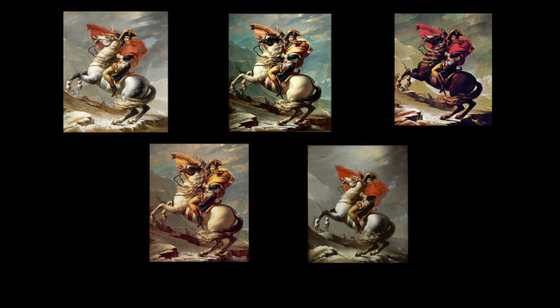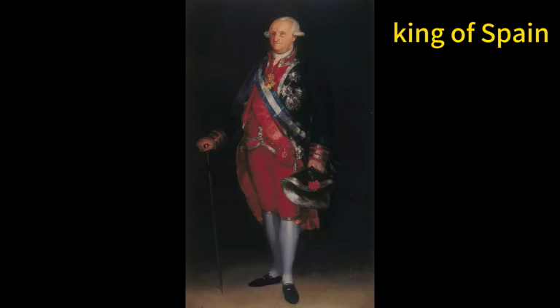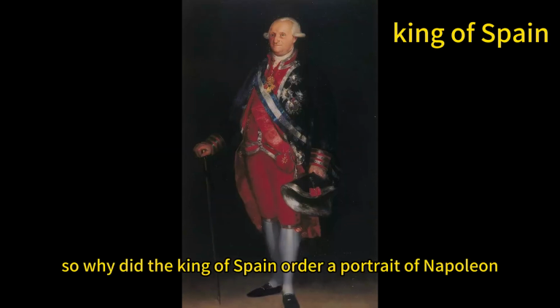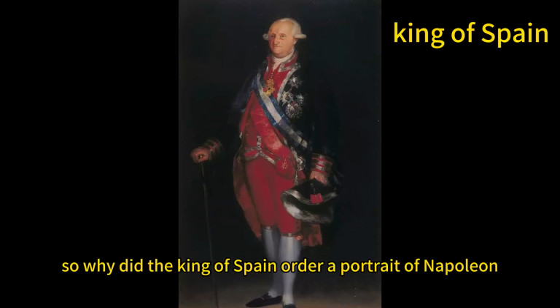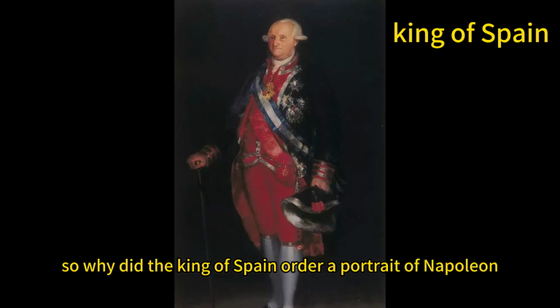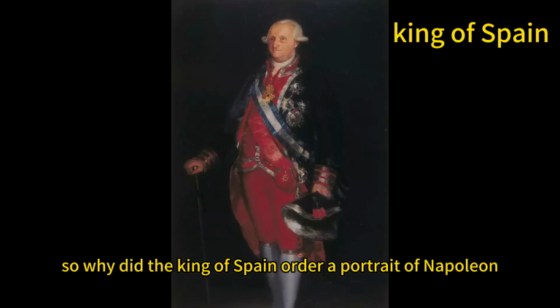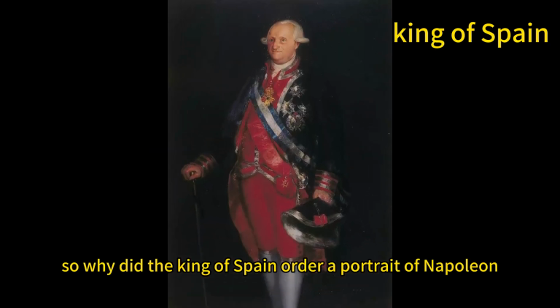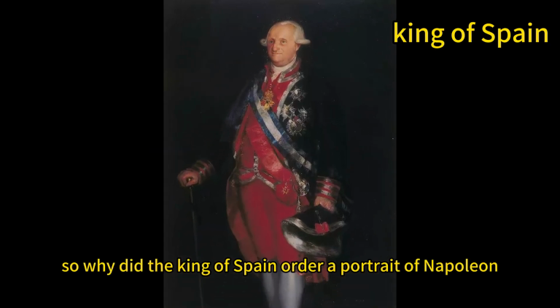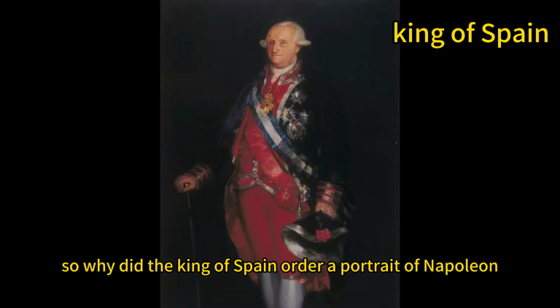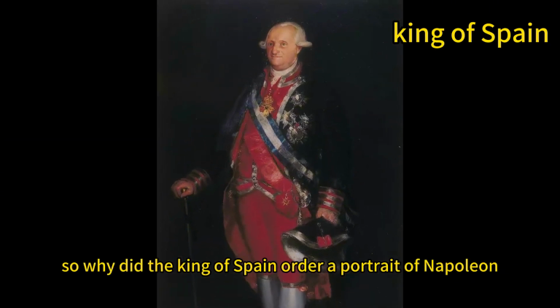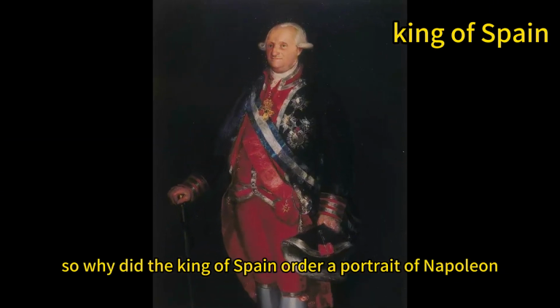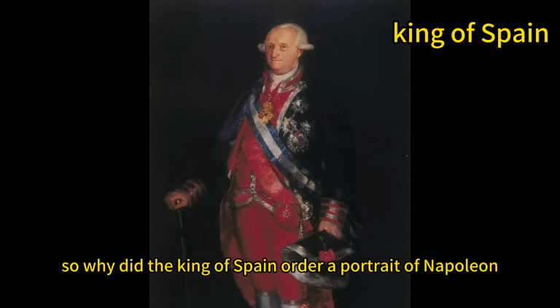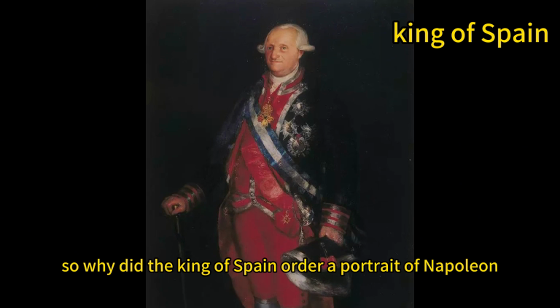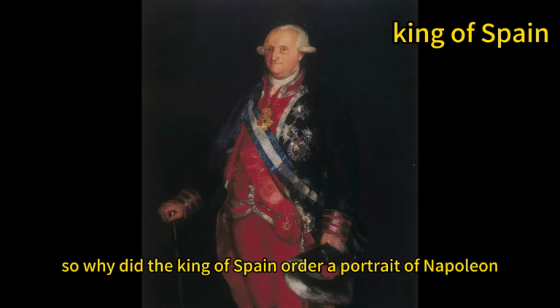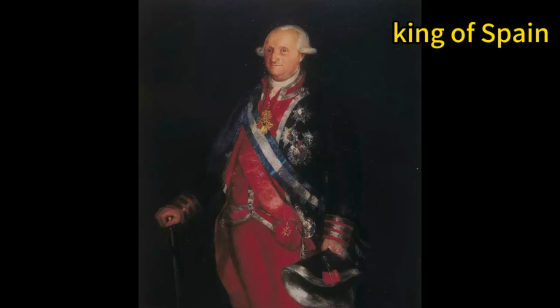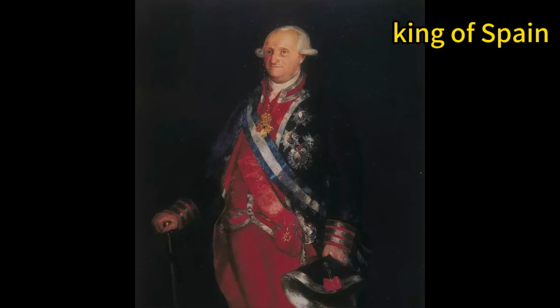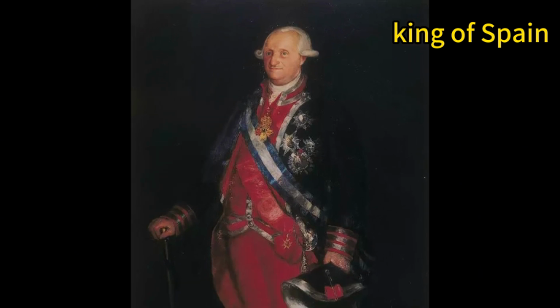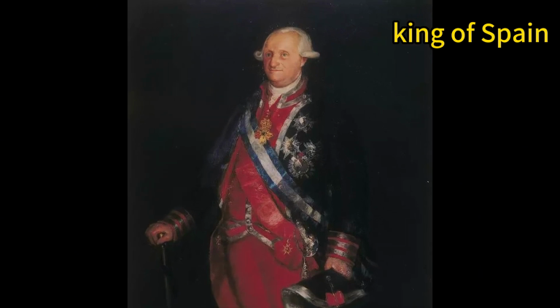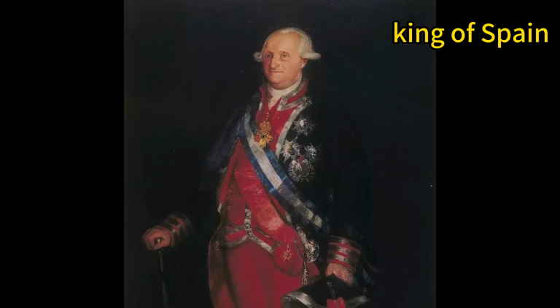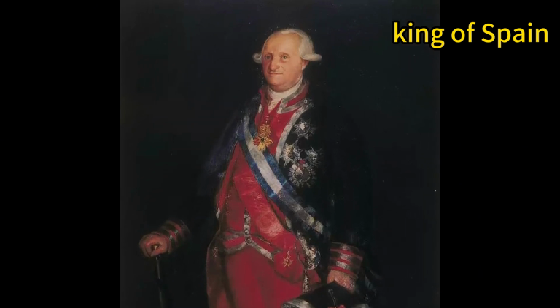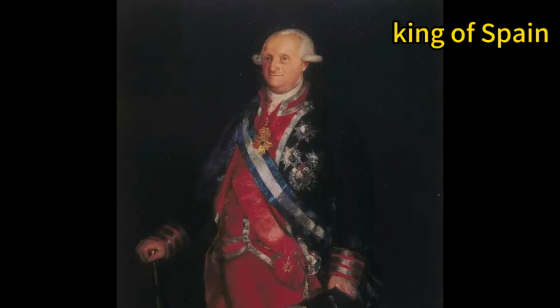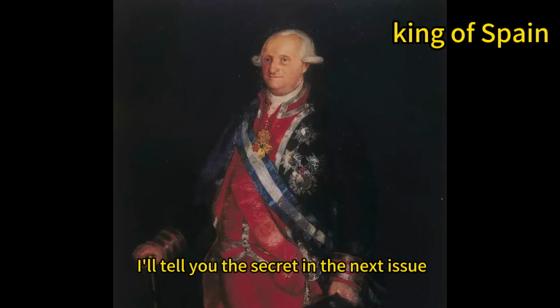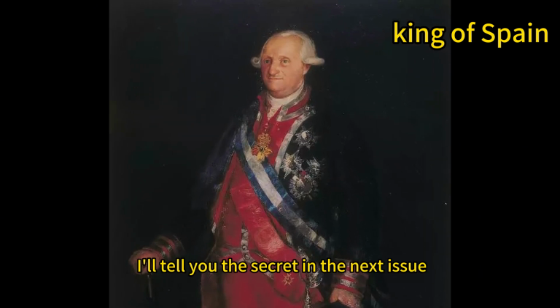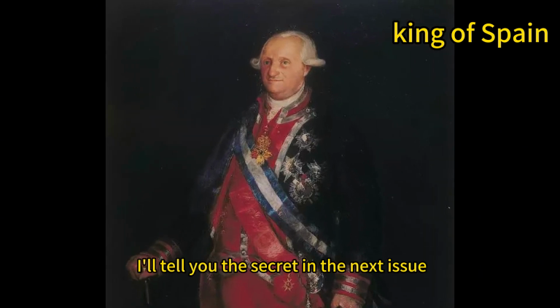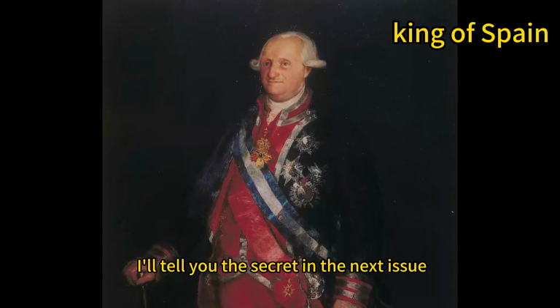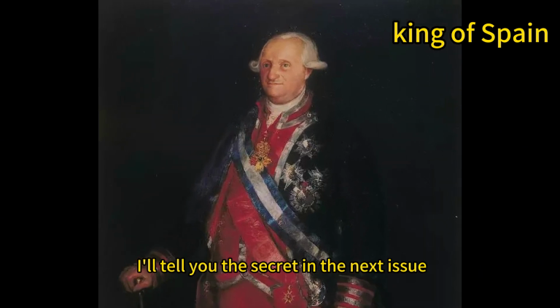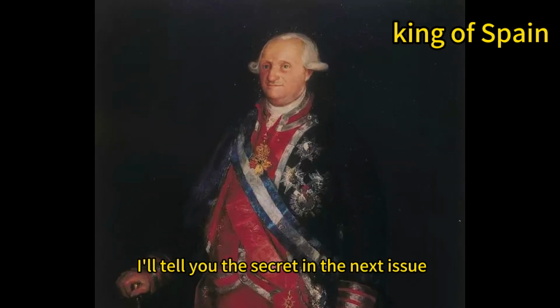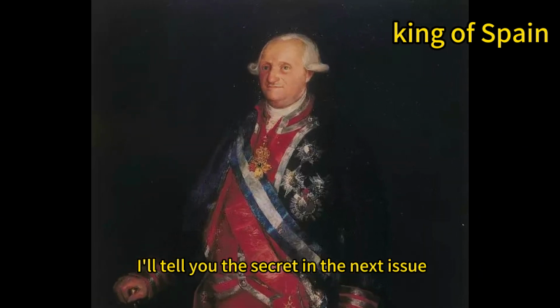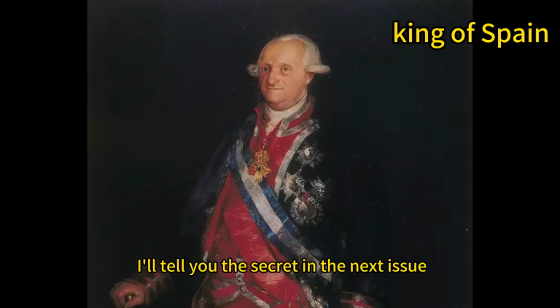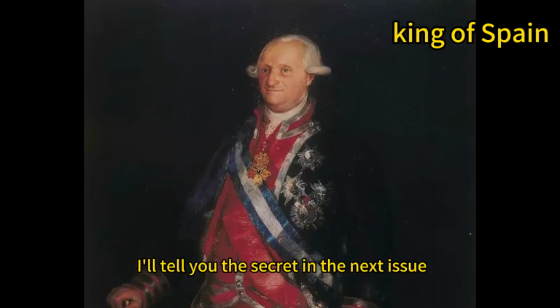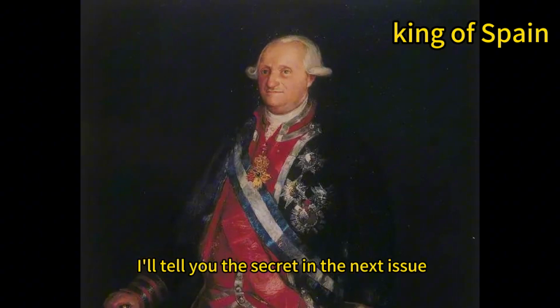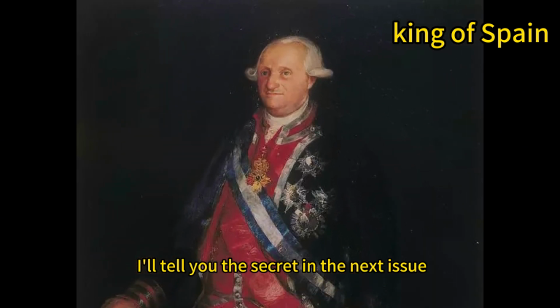So why did the king of Spain order a portrait of Napoleon? I'll tell you the secret in the next issue.